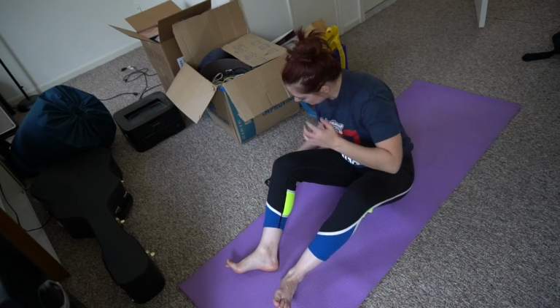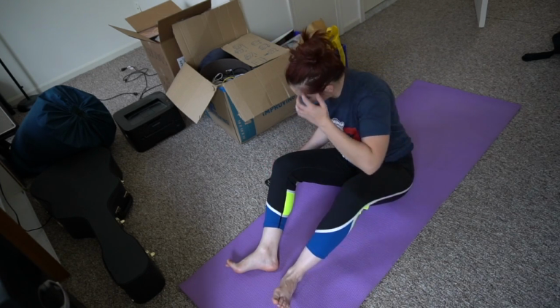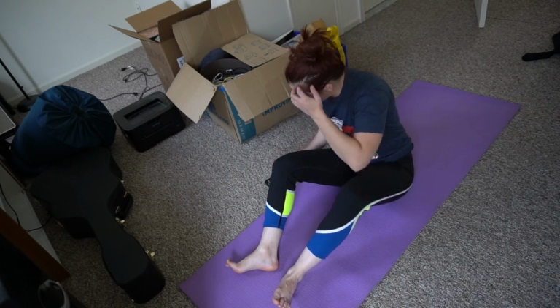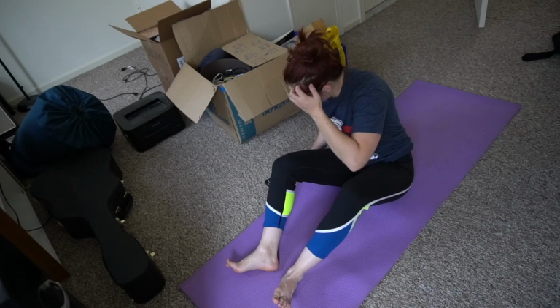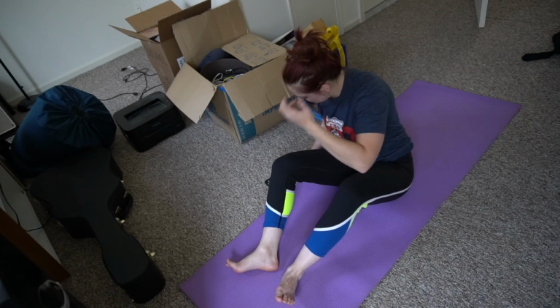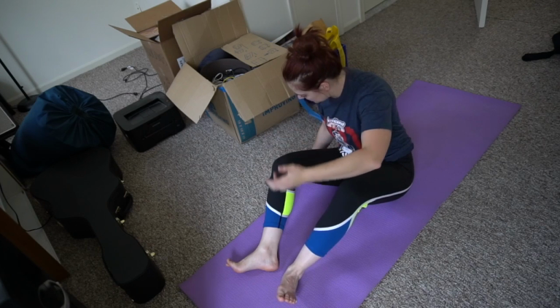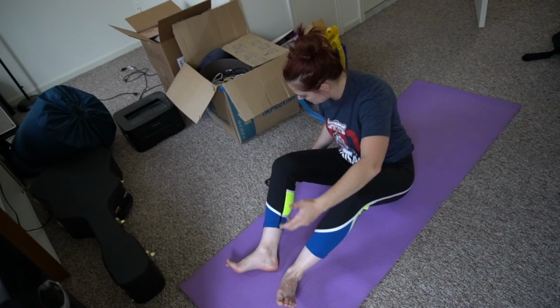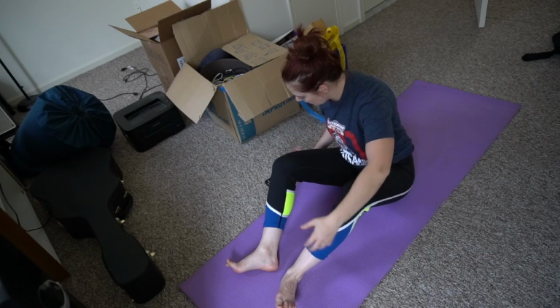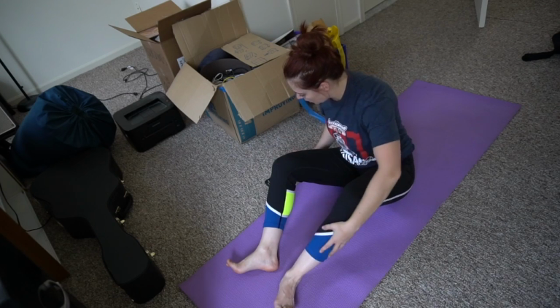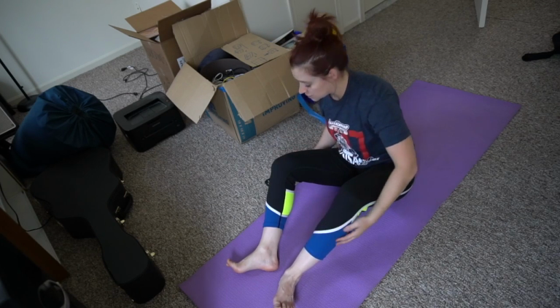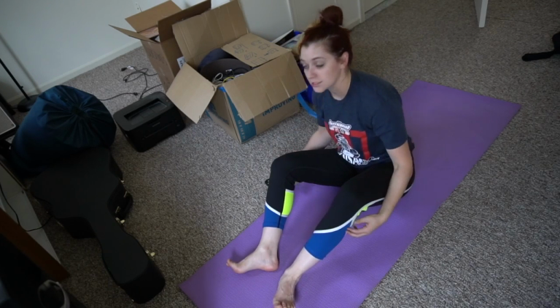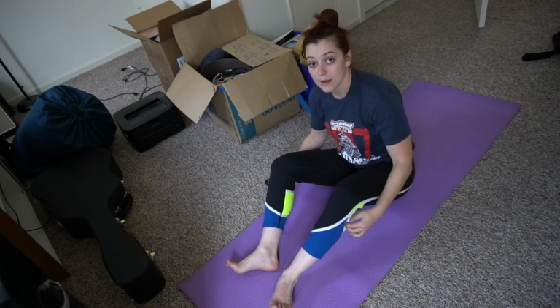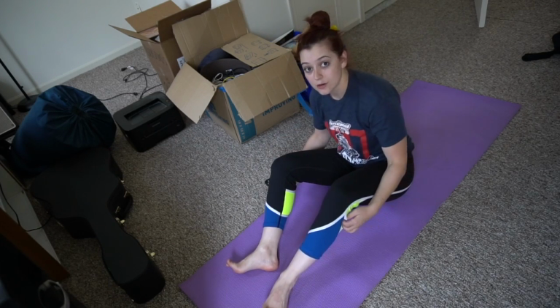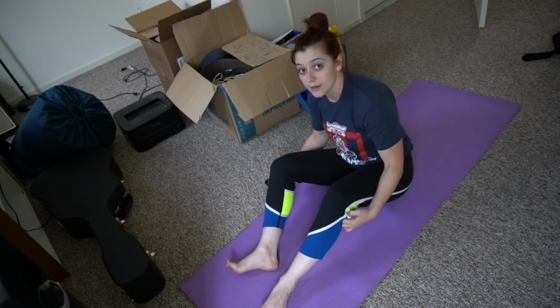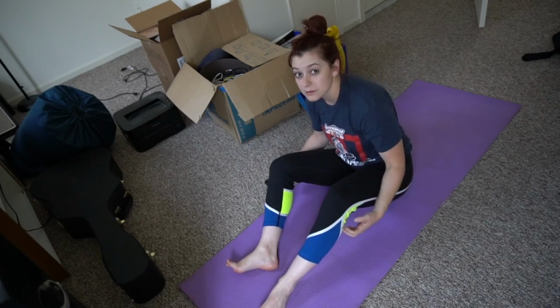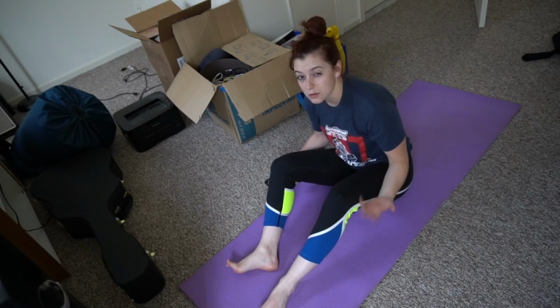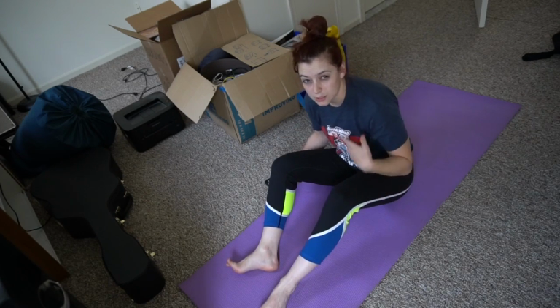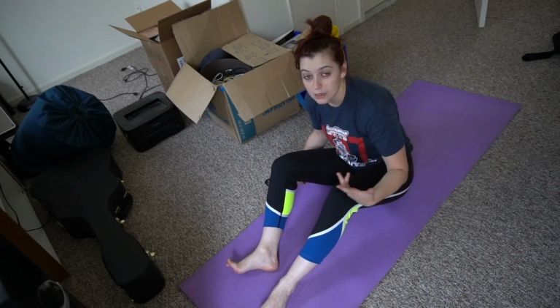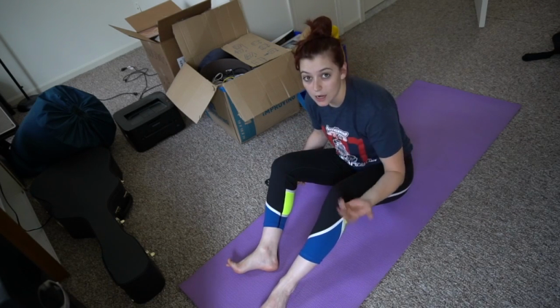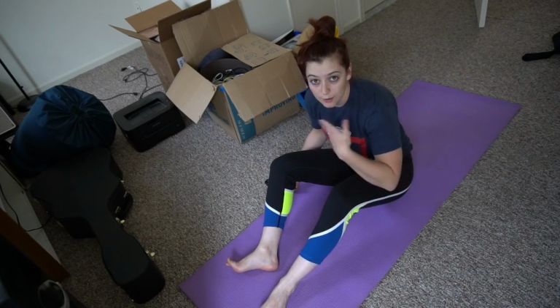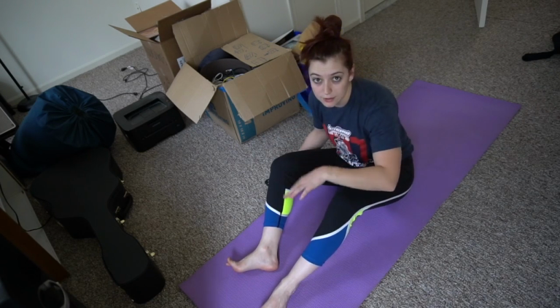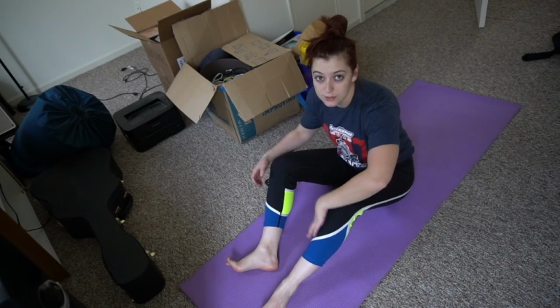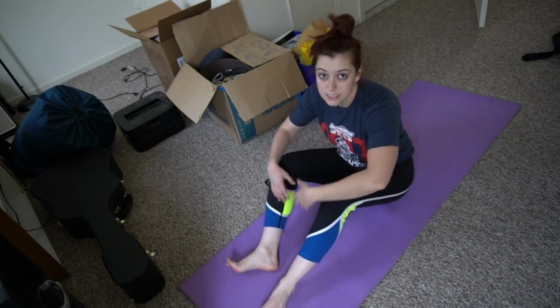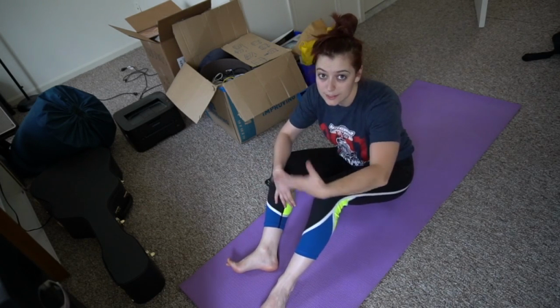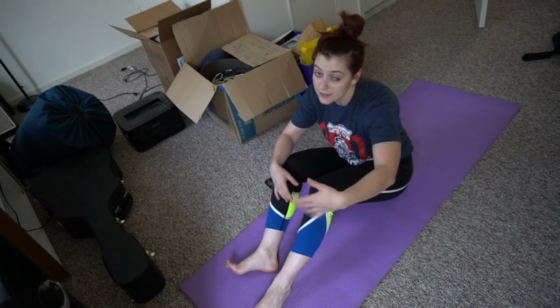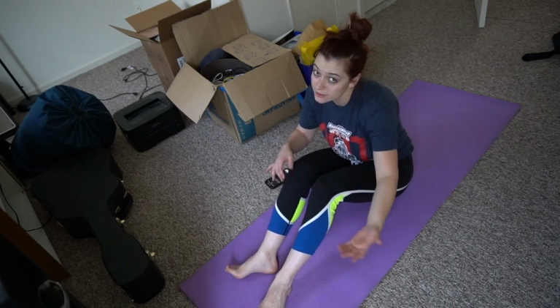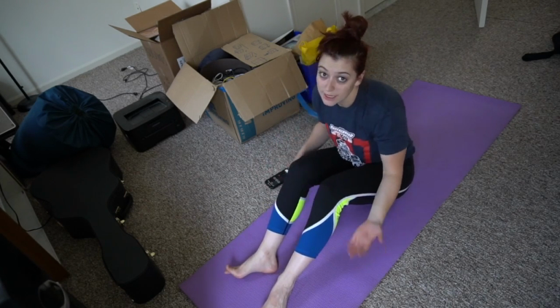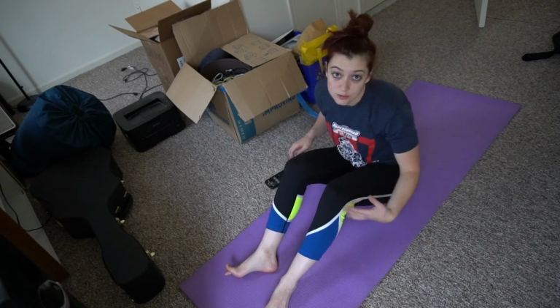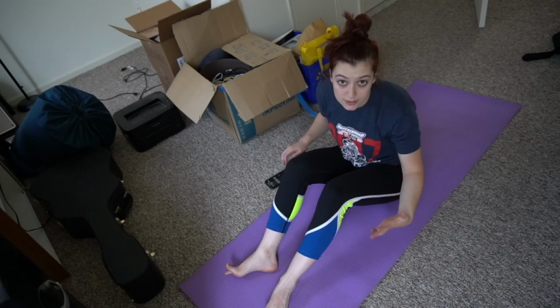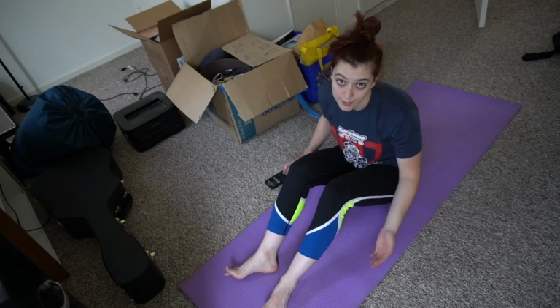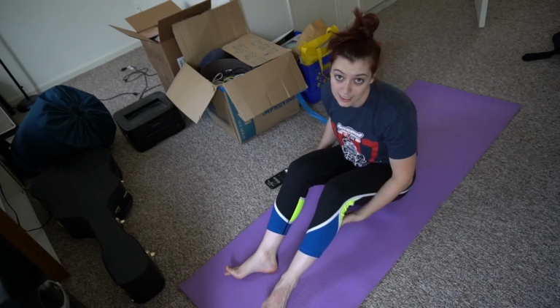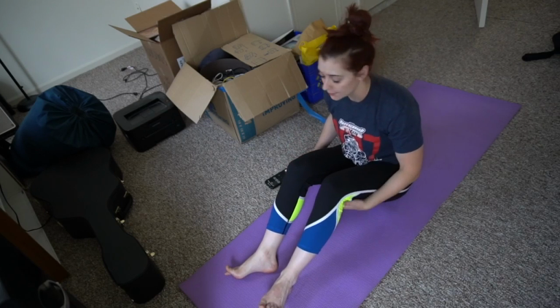You're going to want to have a stopwatch or a timer or be able to look at a clock while you do this, because everything I do, I do by time.